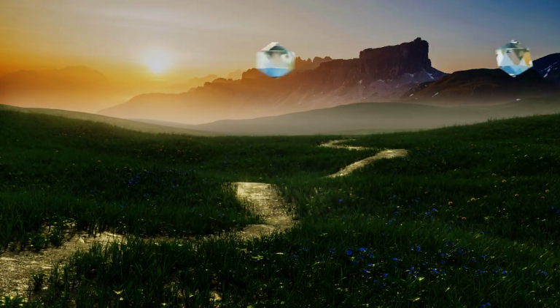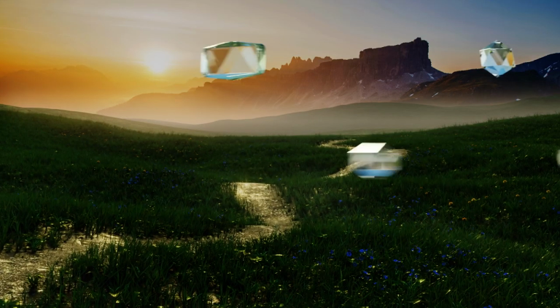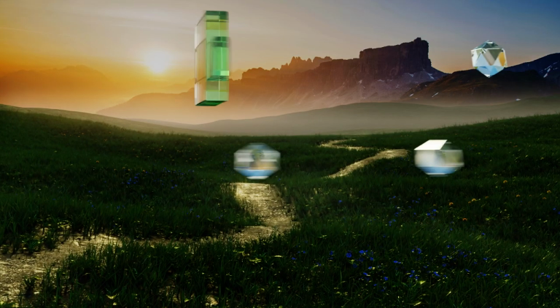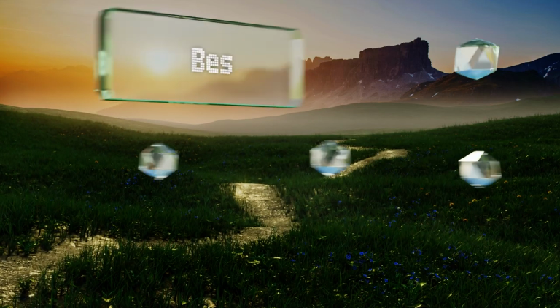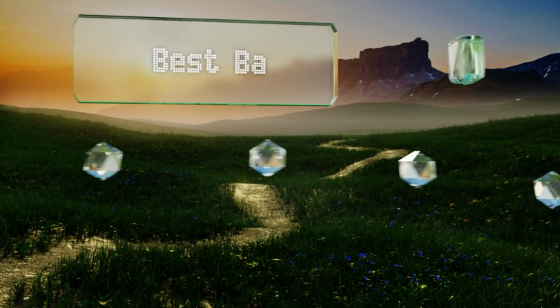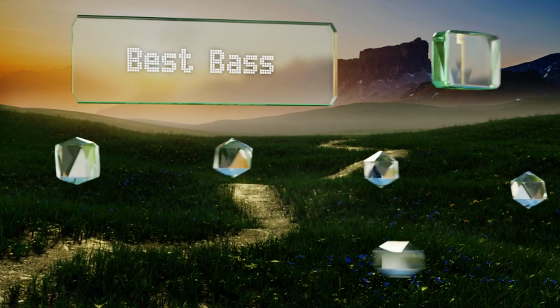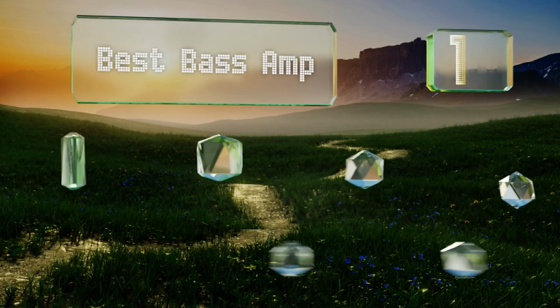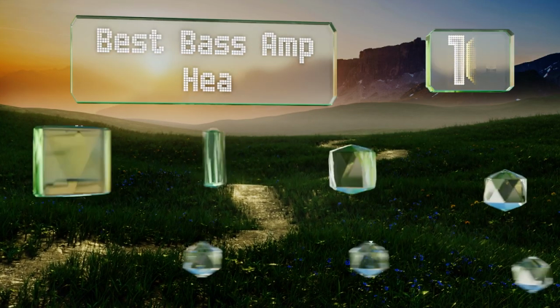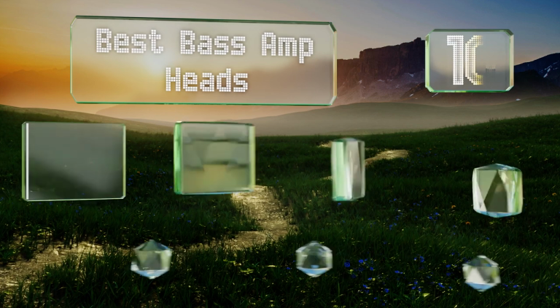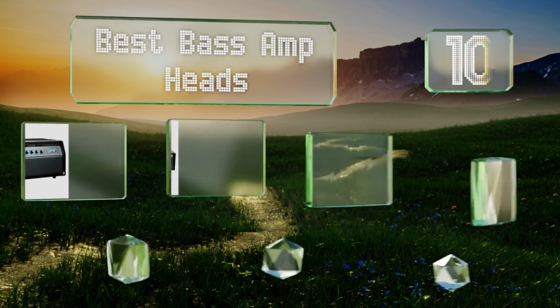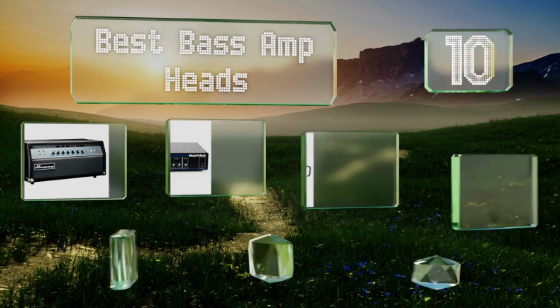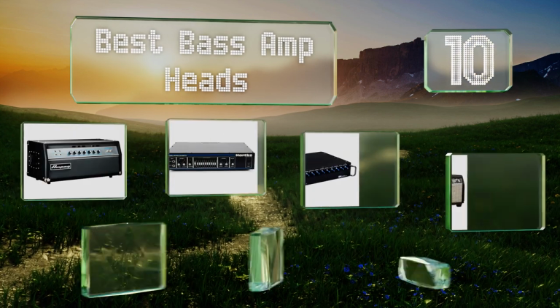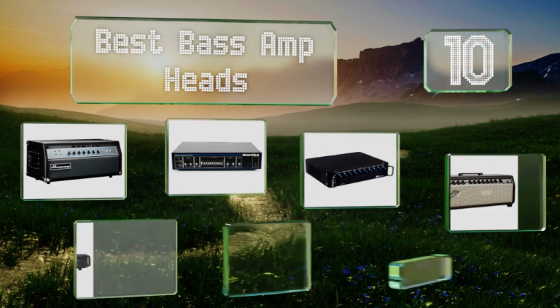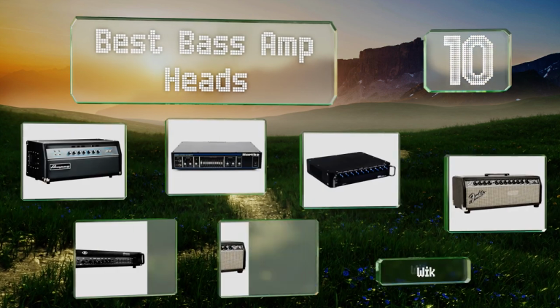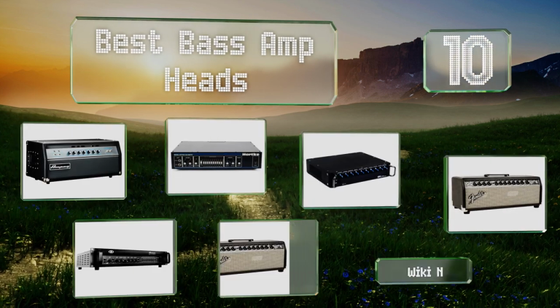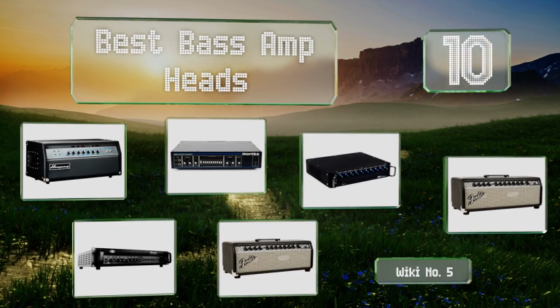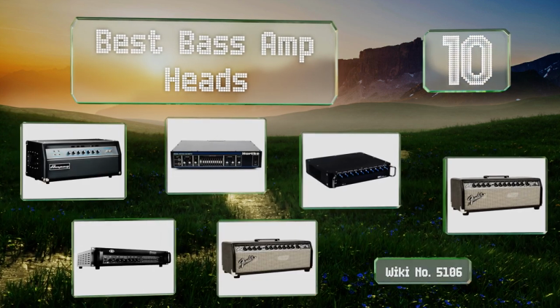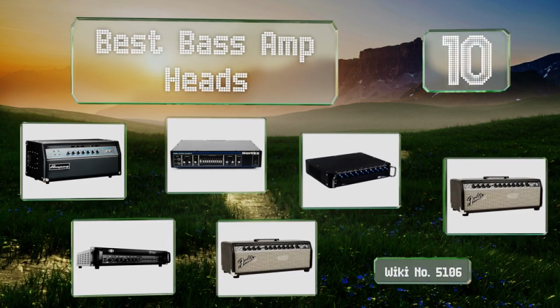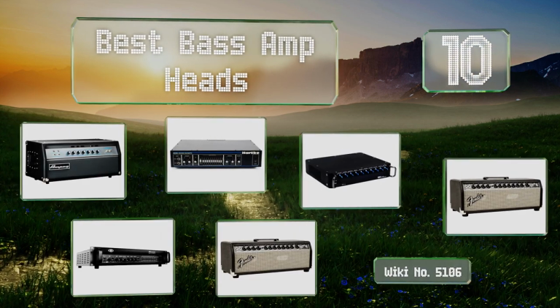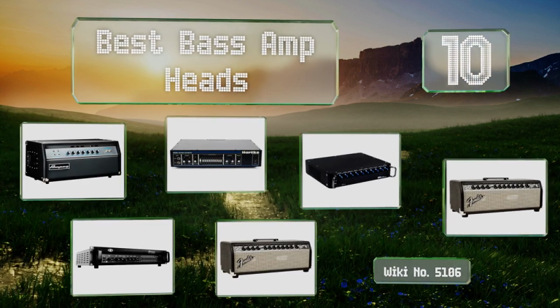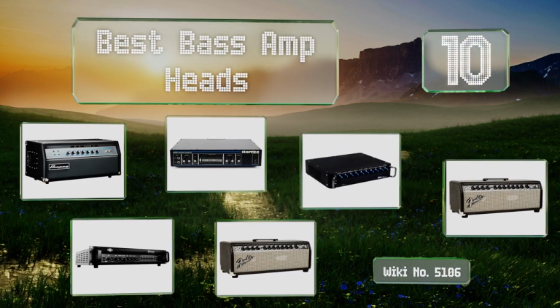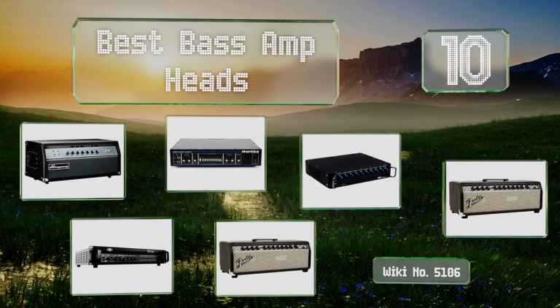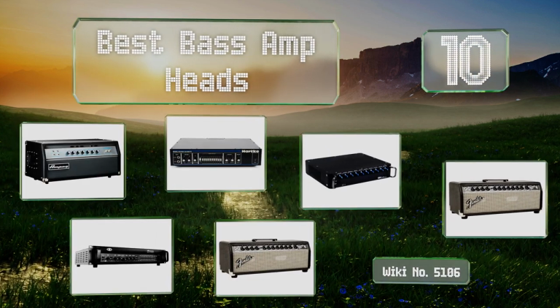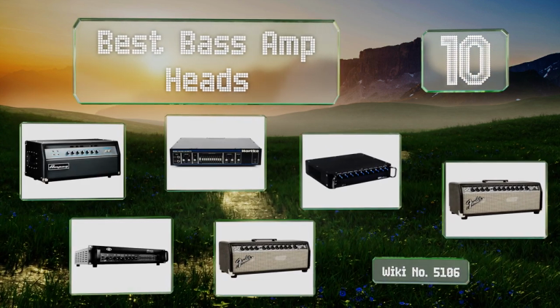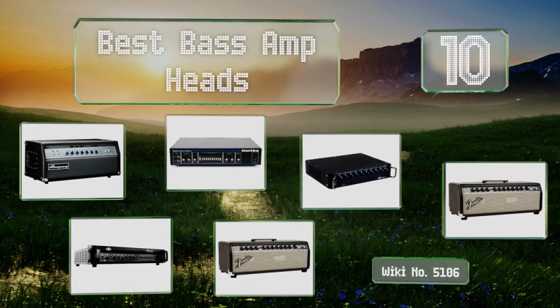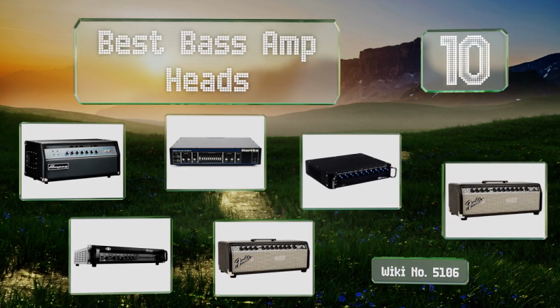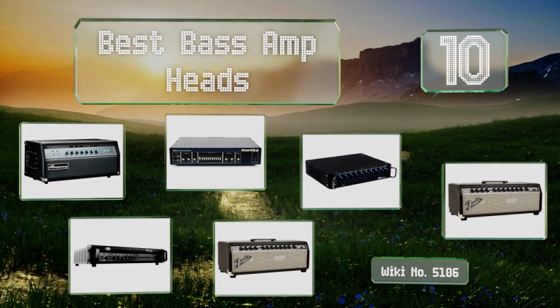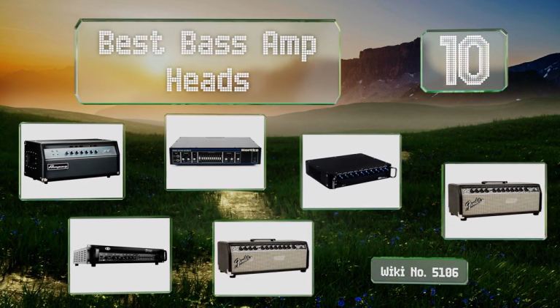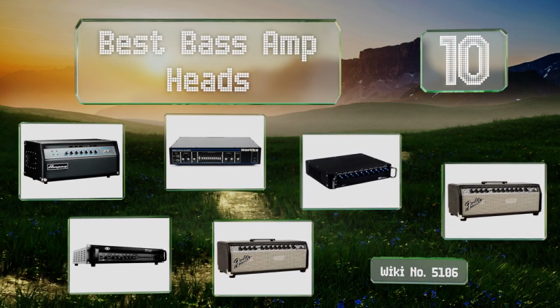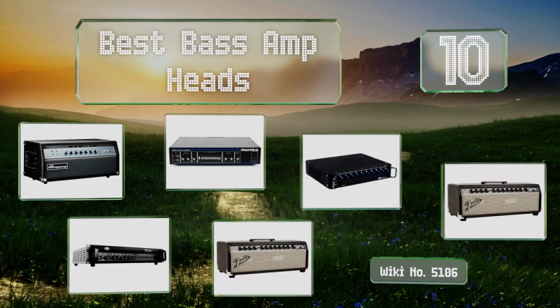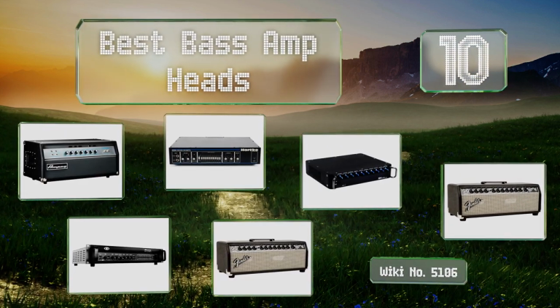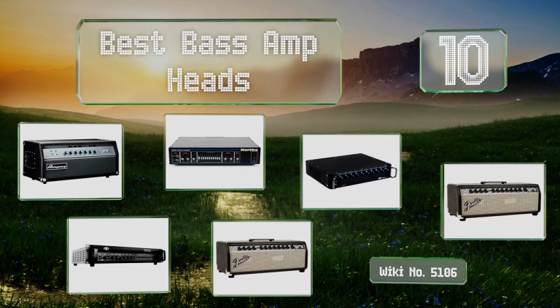EasyVid presents the 10 best bass amp heads. Let's get started with the list.